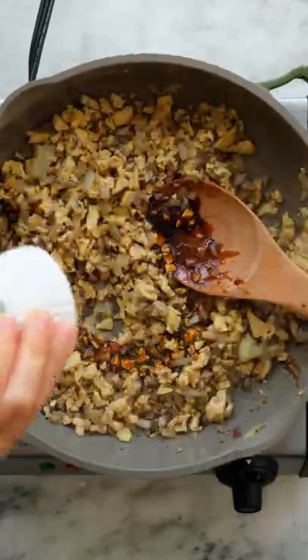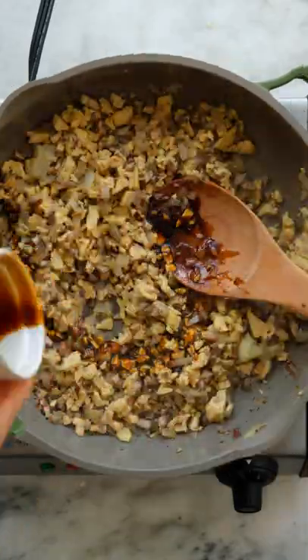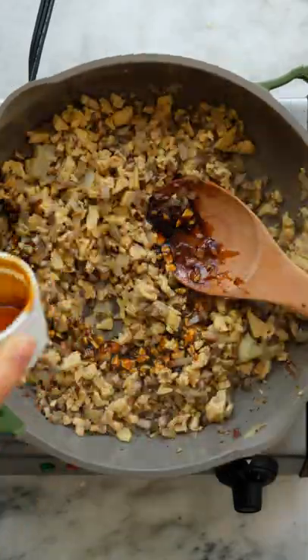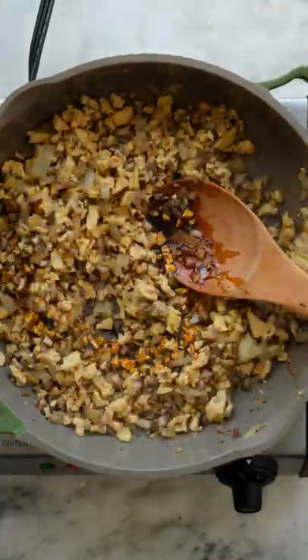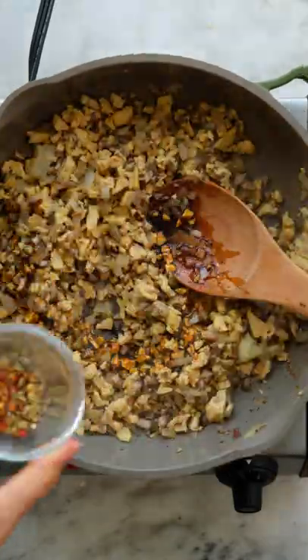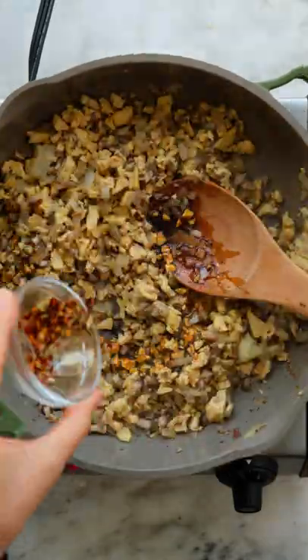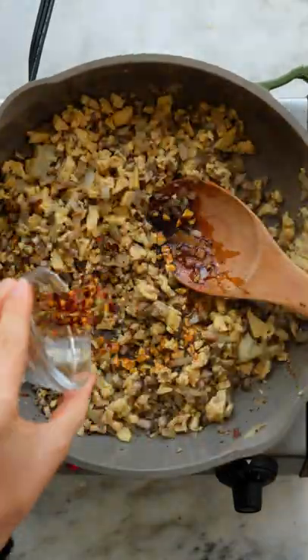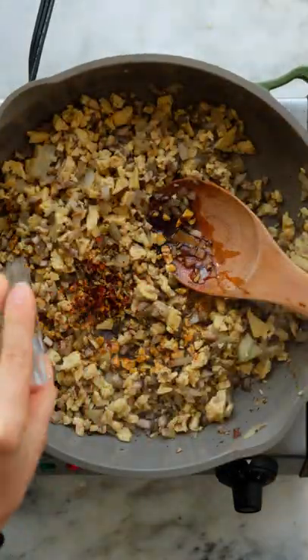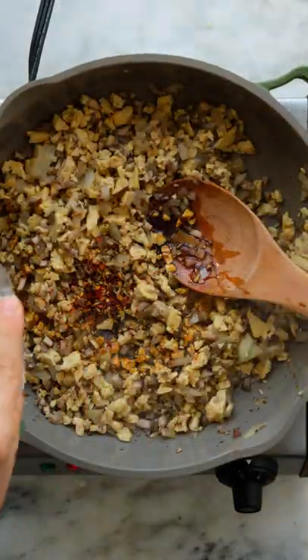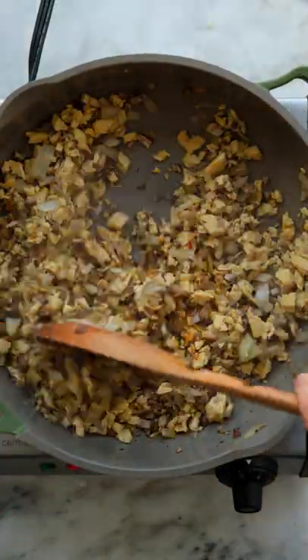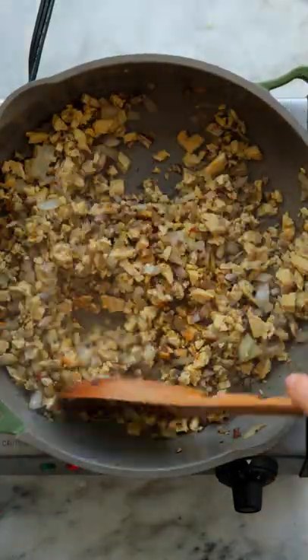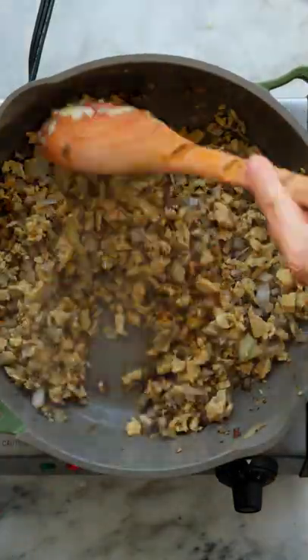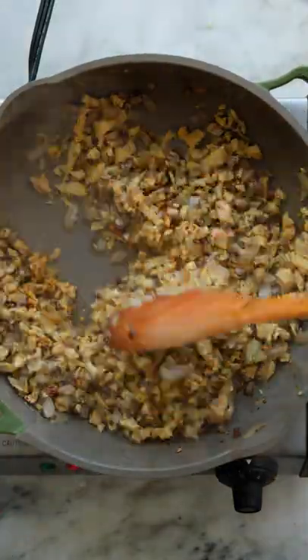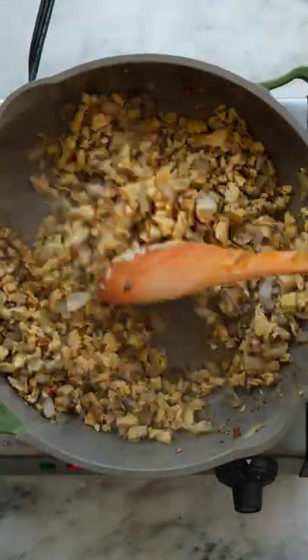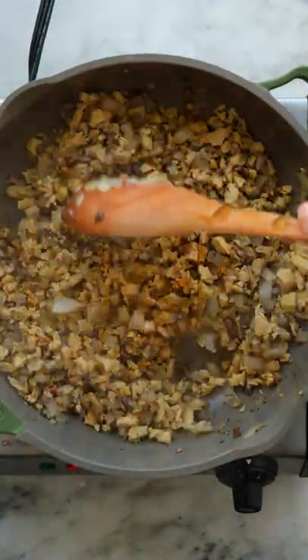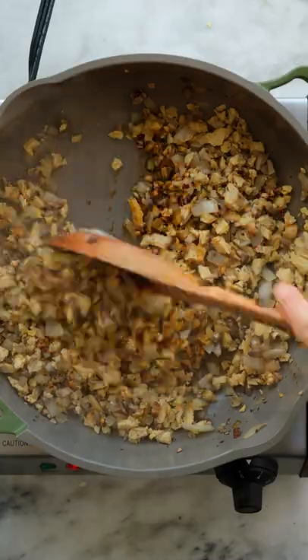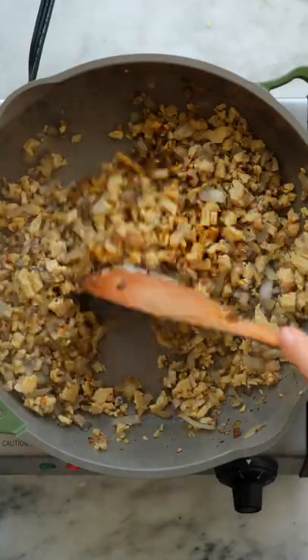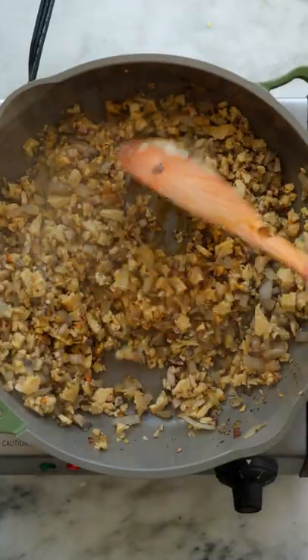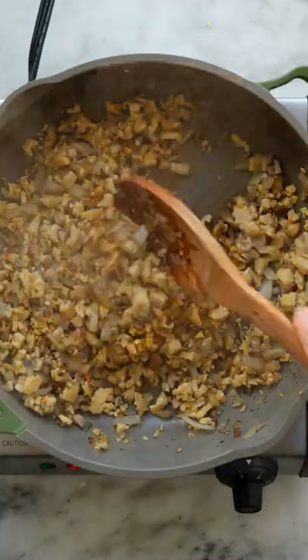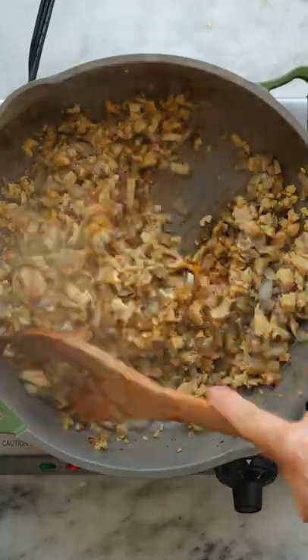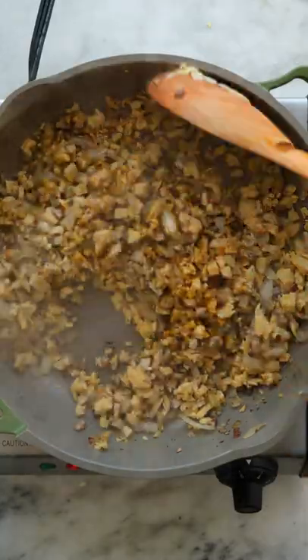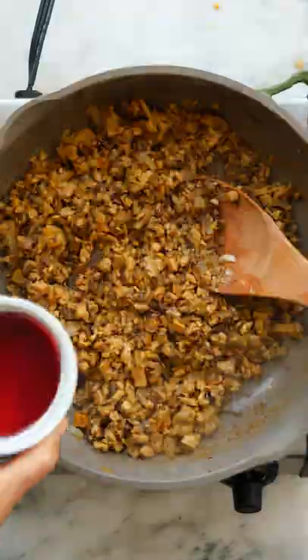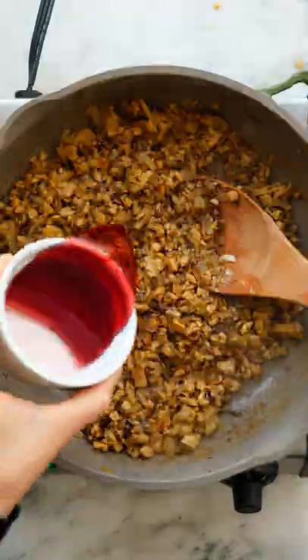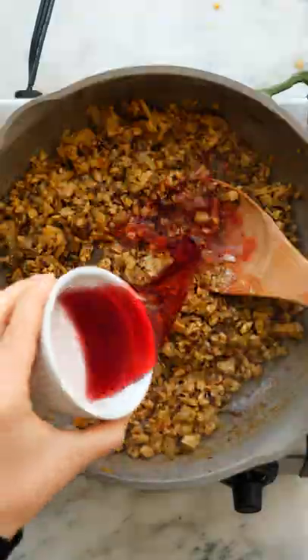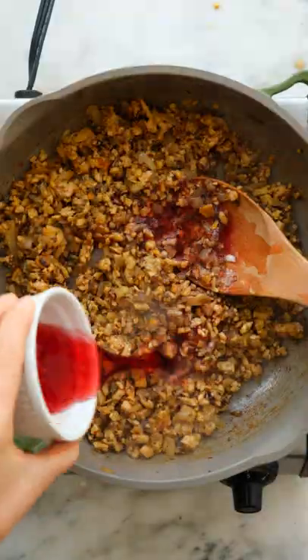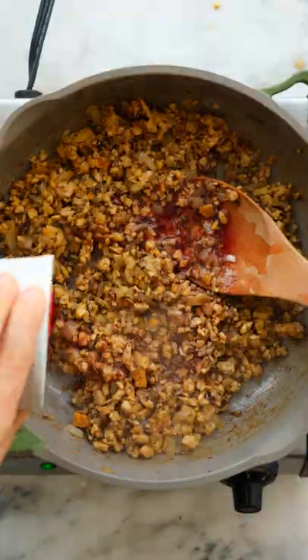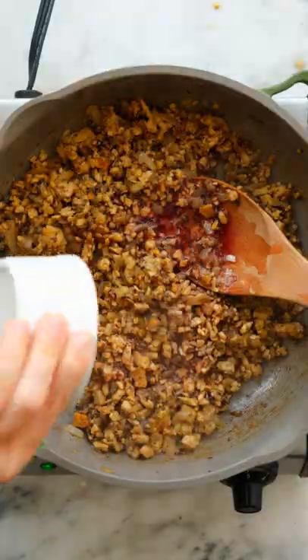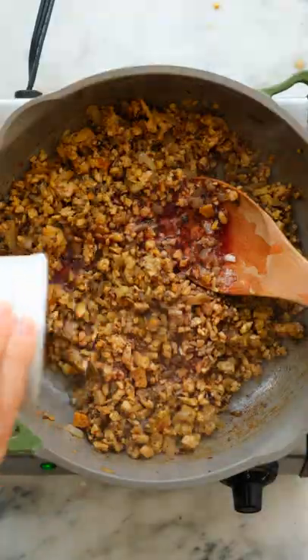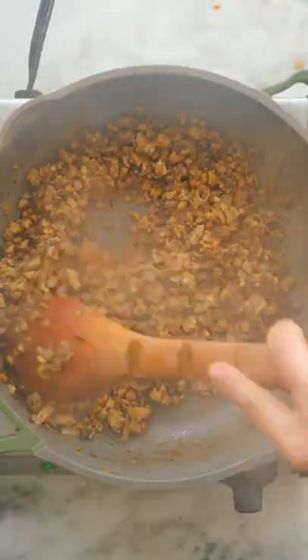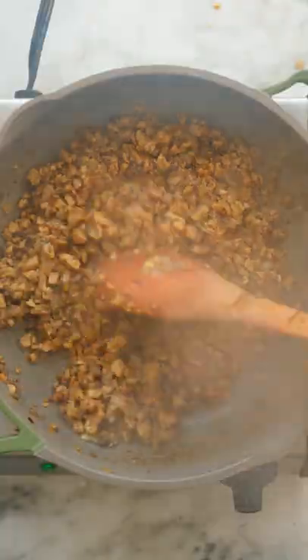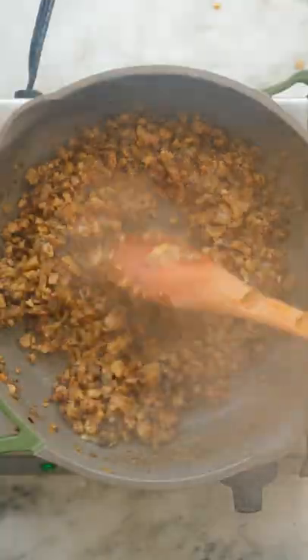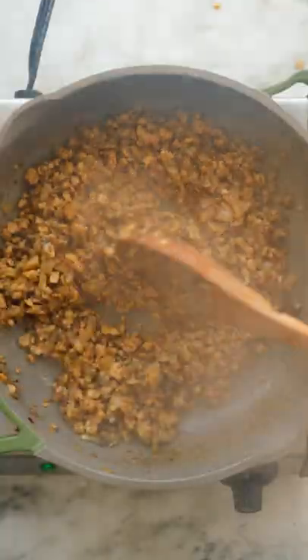Mix in some coconut aminos, fennel seed, and red pepper flake, and pan fry until the tempeh is just golden brown.